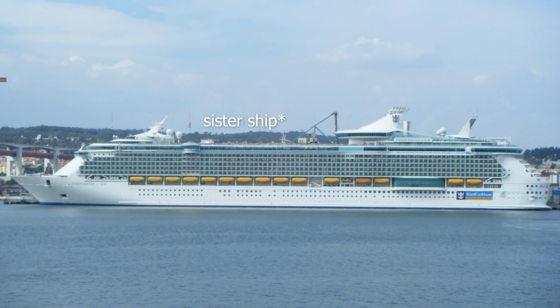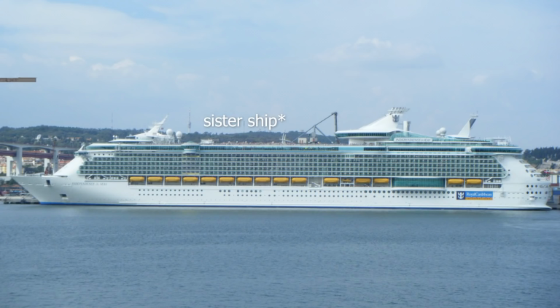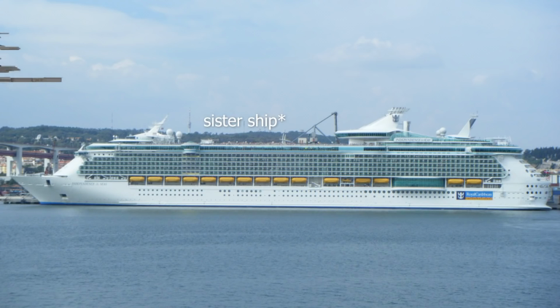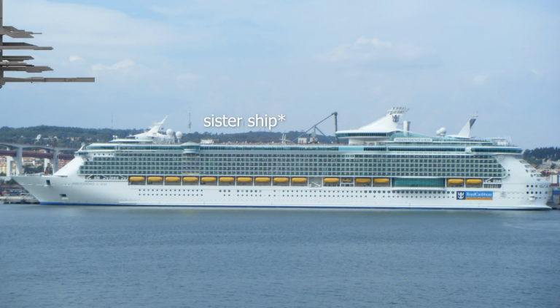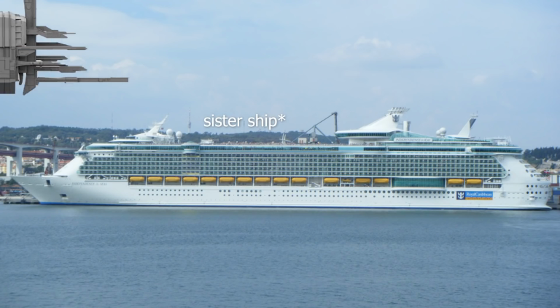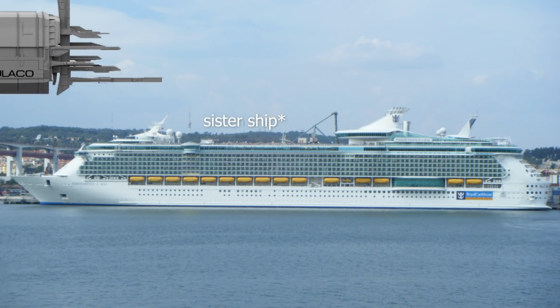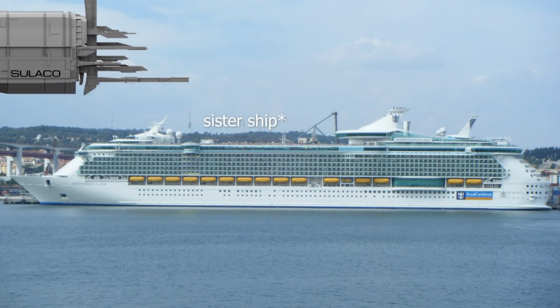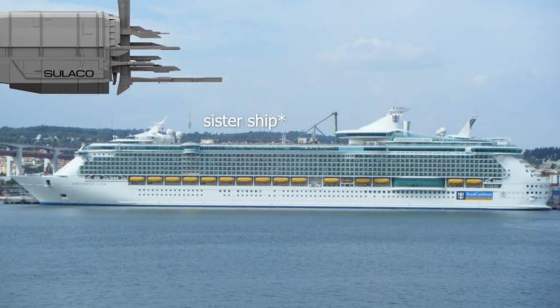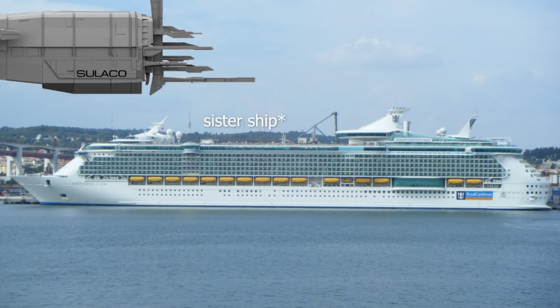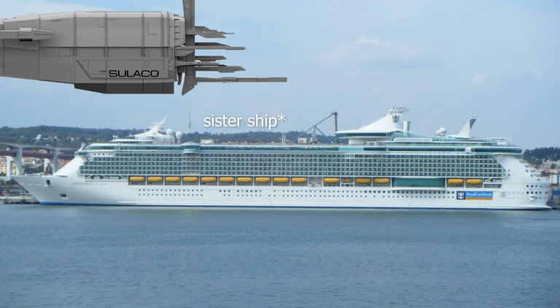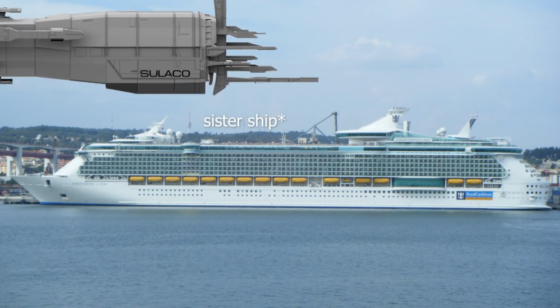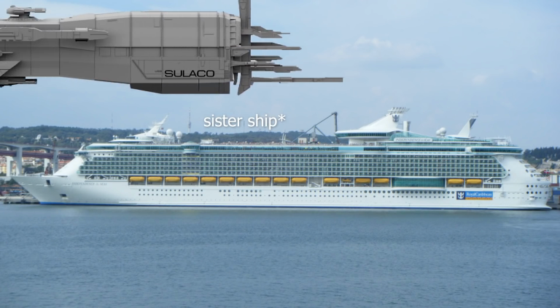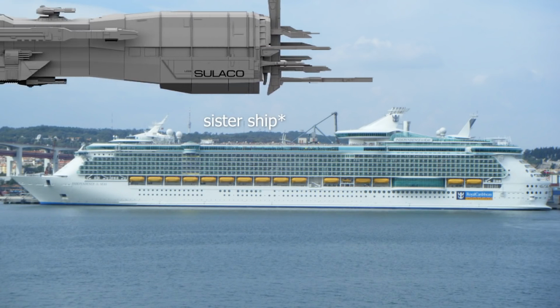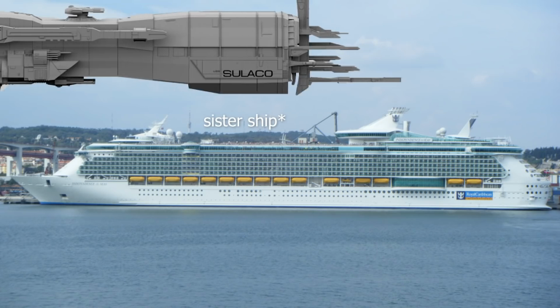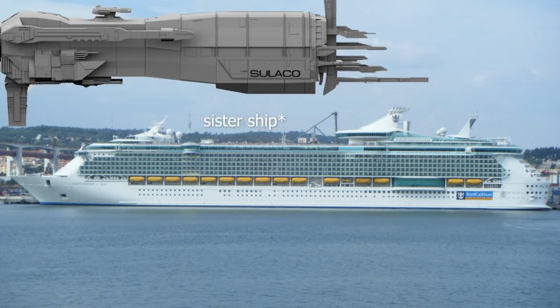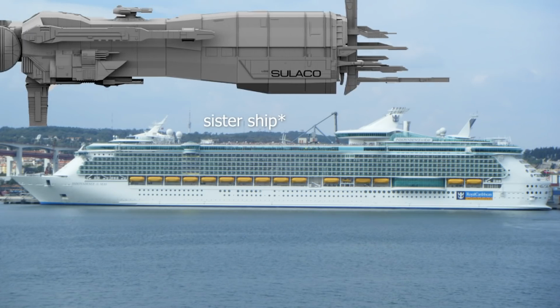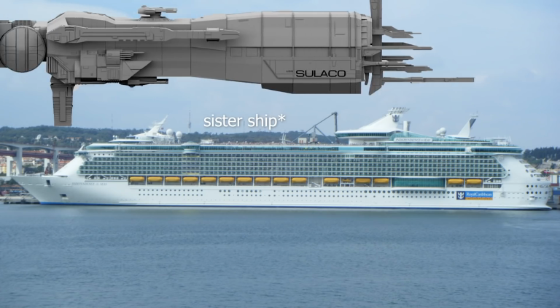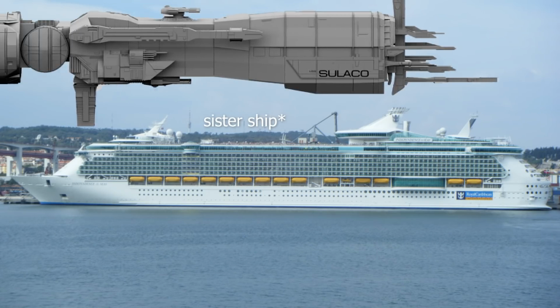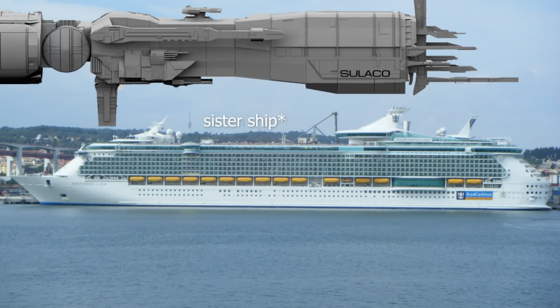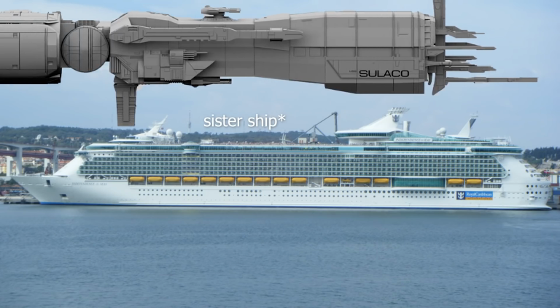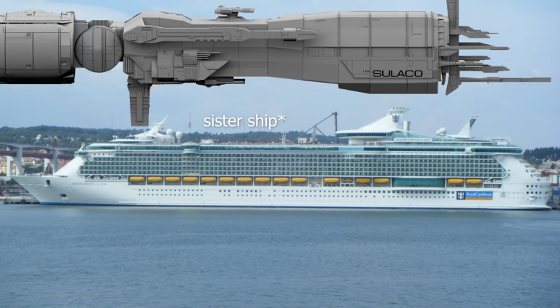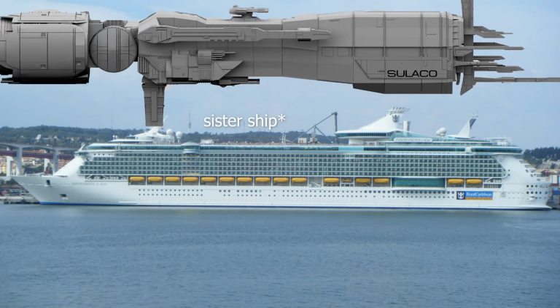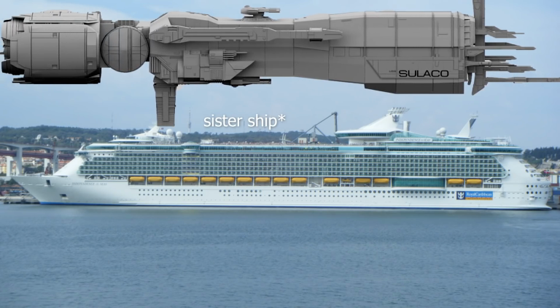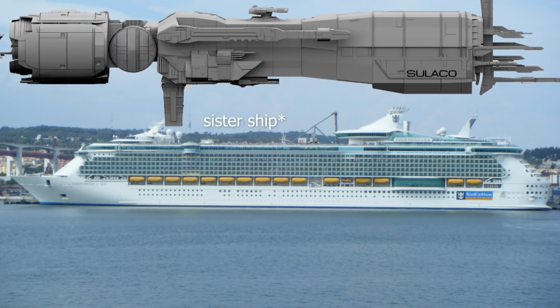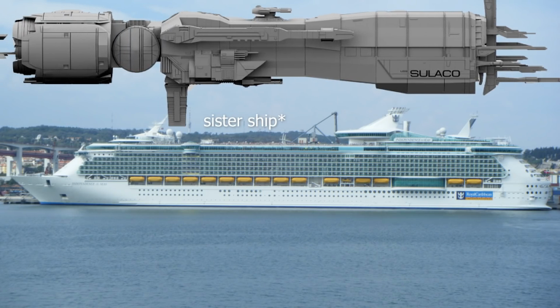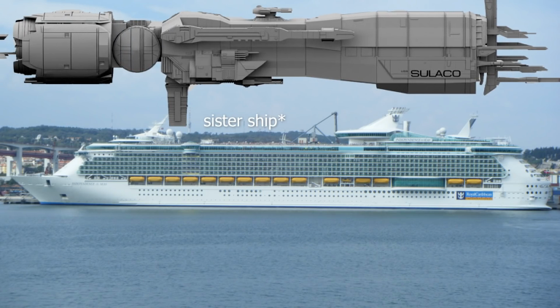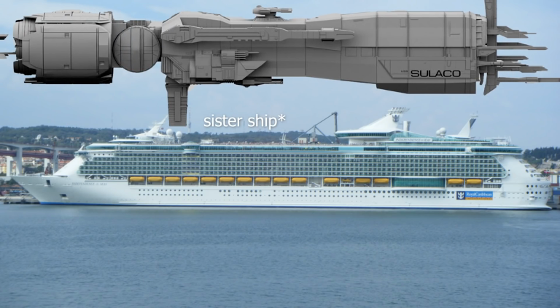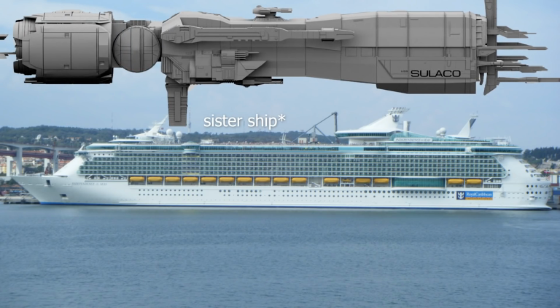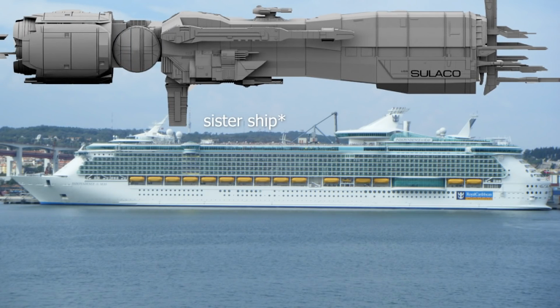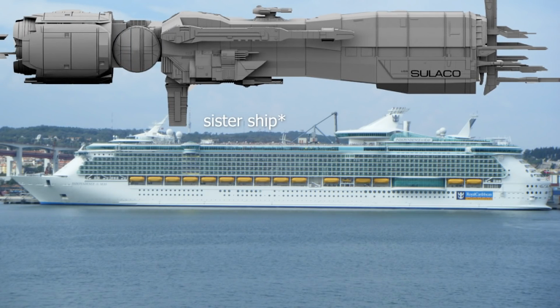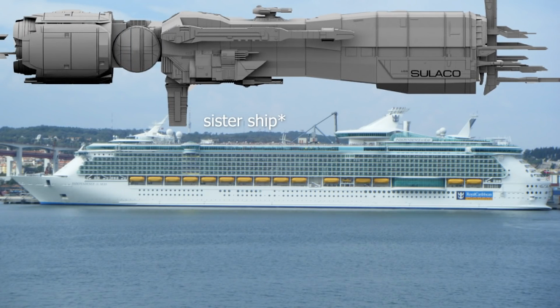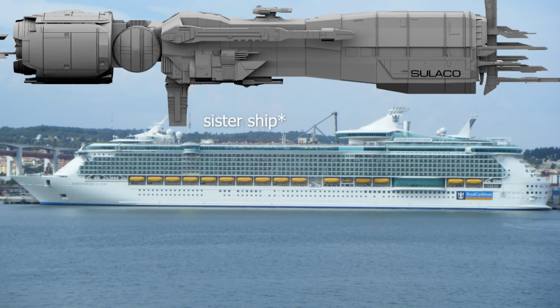At 365 meters, it's three meters longer than the largest cruise liner on Earth — Royal Caribbean's Symphony of the Seas.